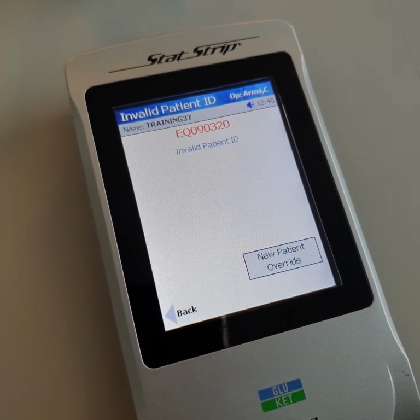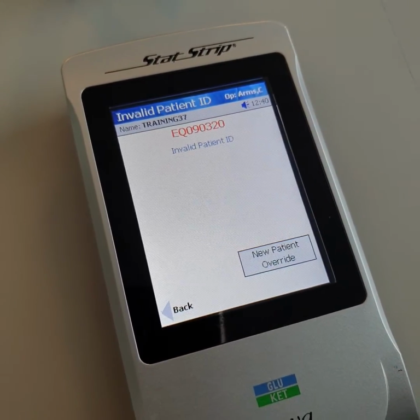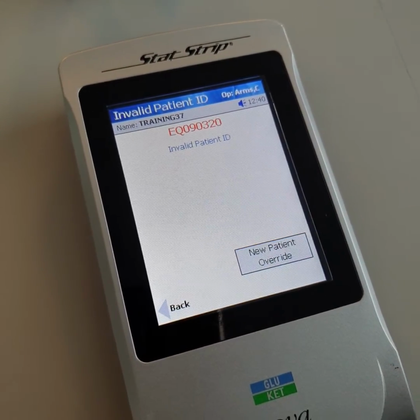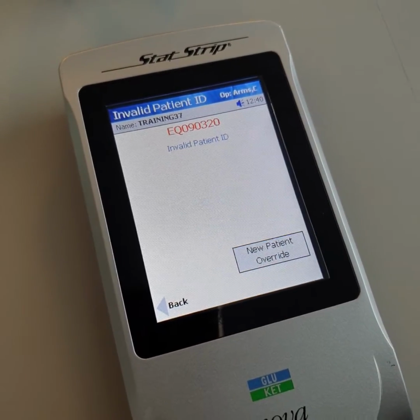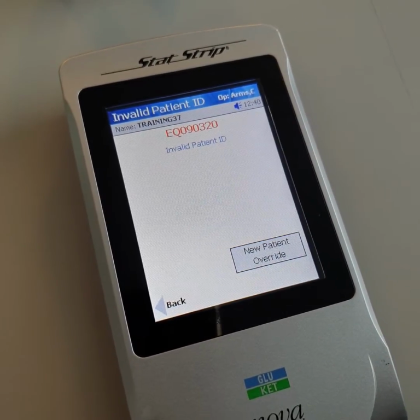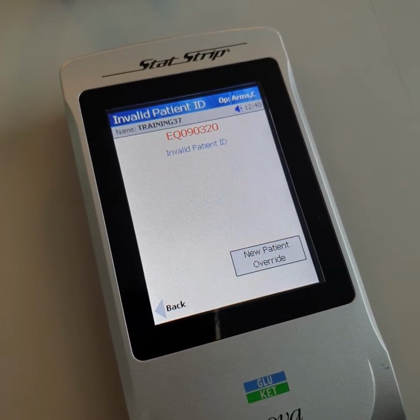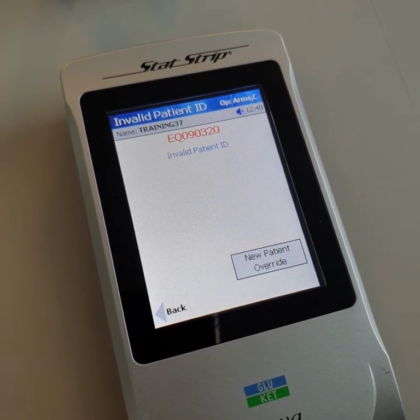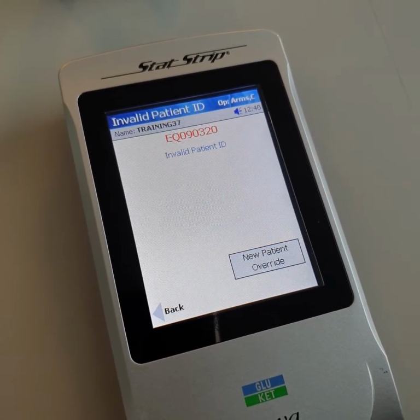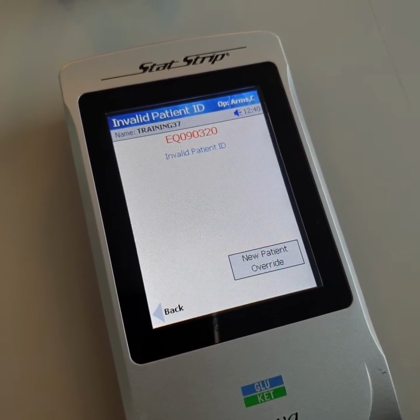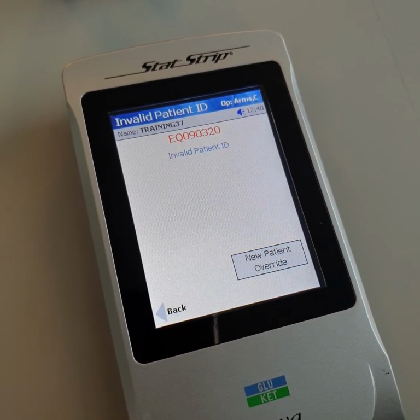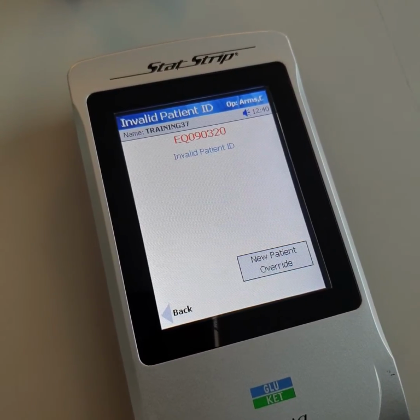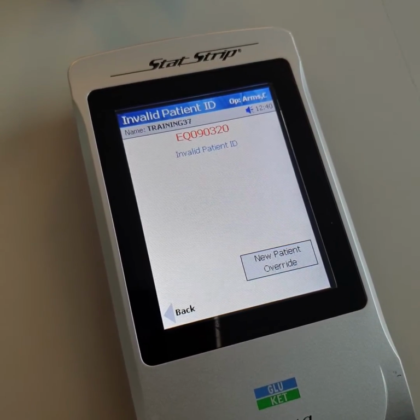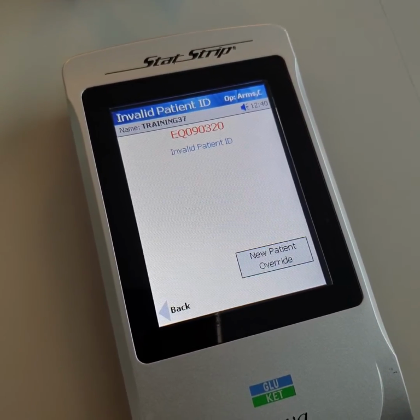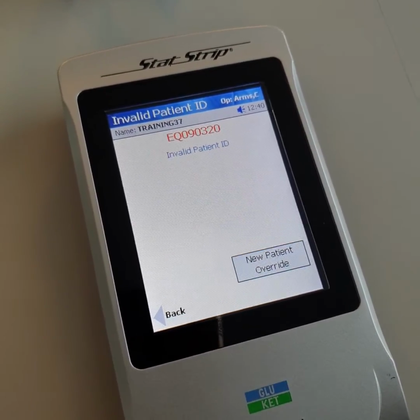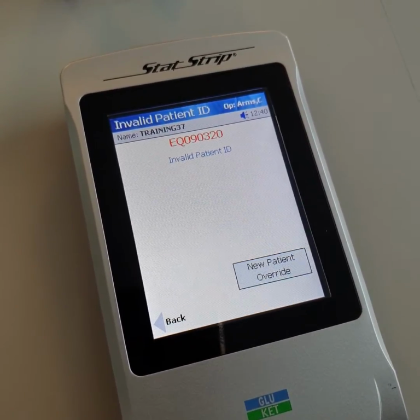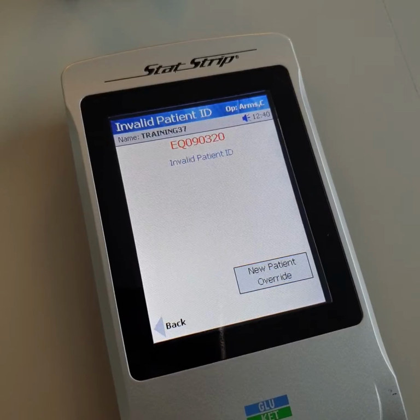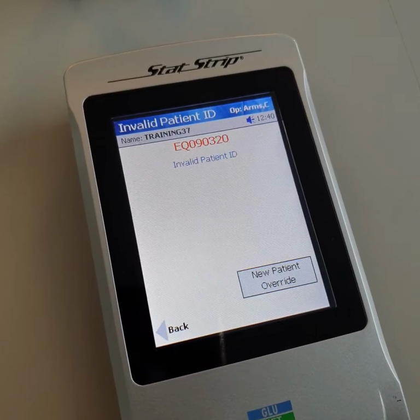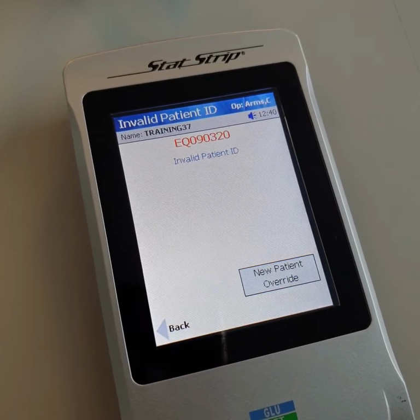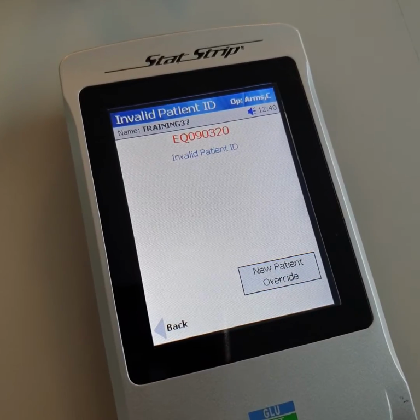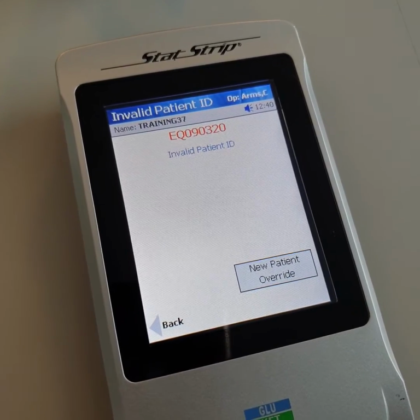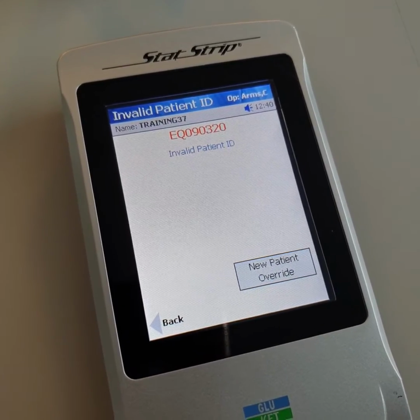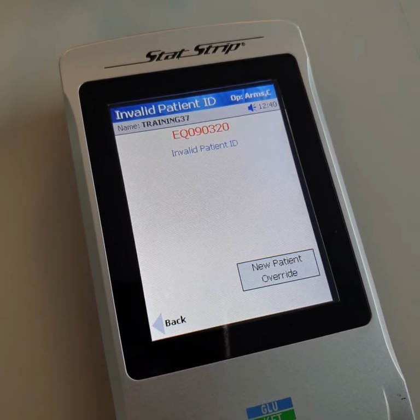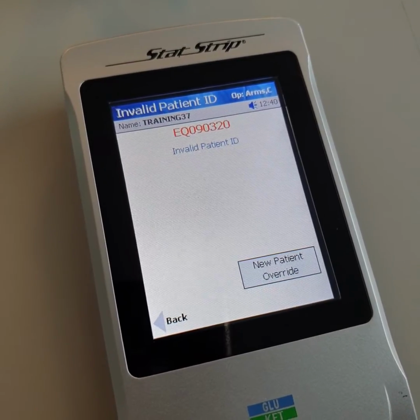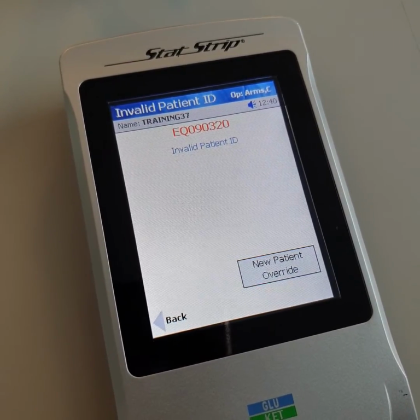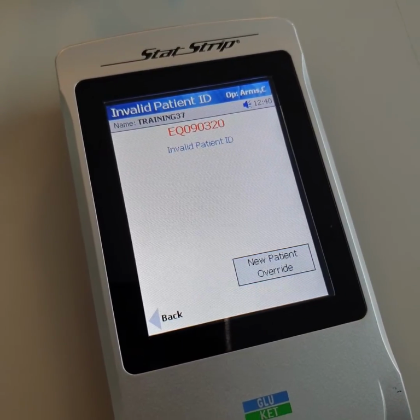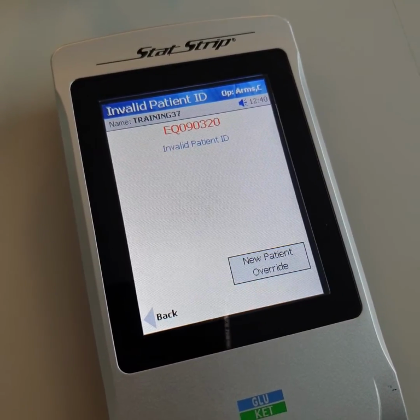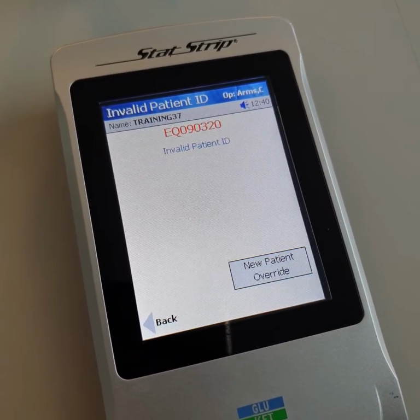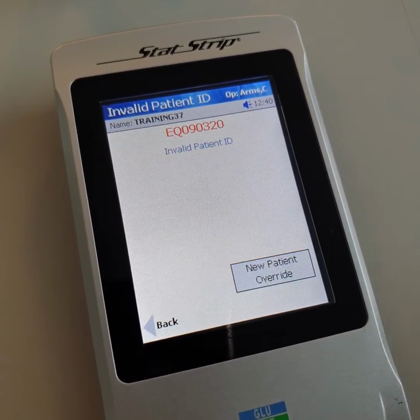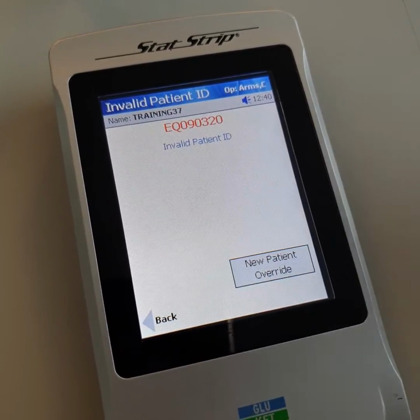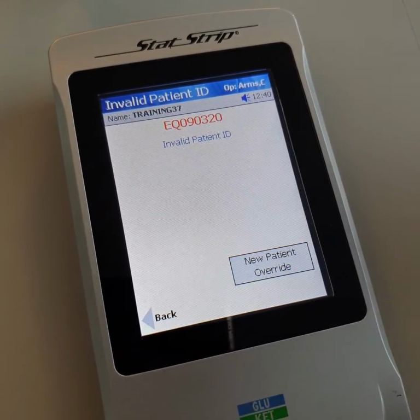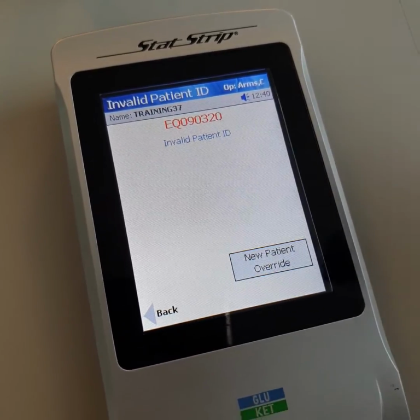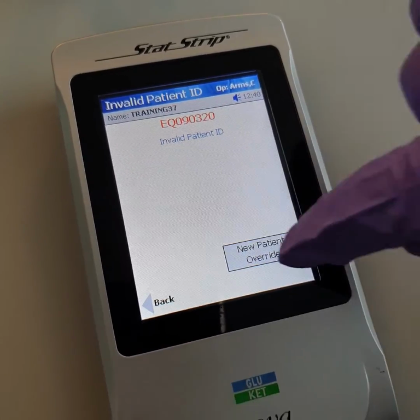Click accept. If the invalid patient ID message appears, please click new patient override.